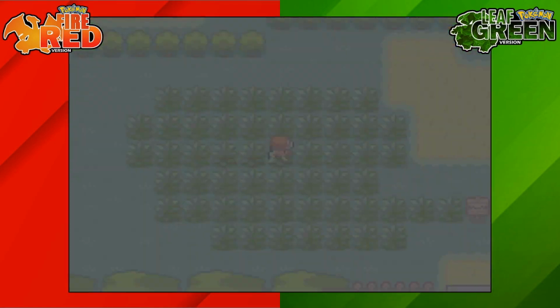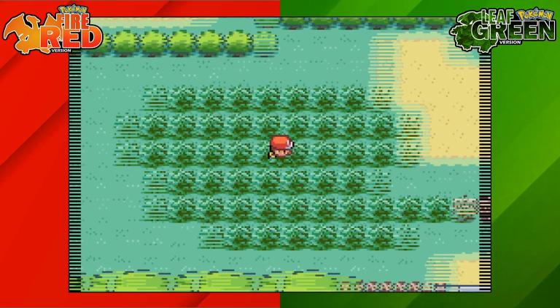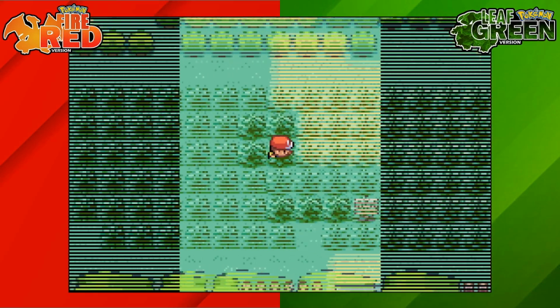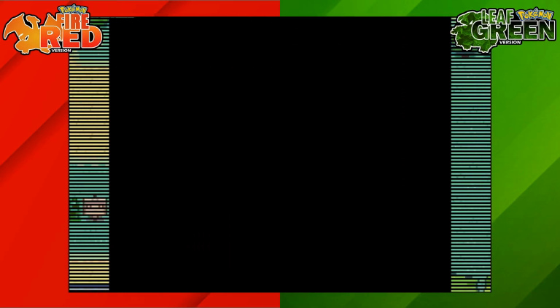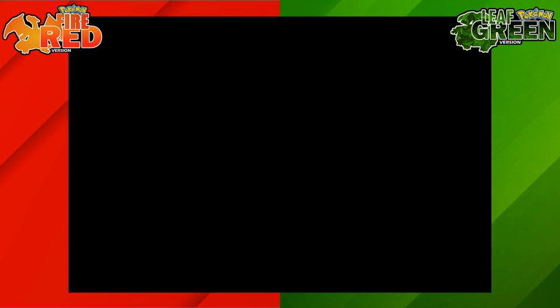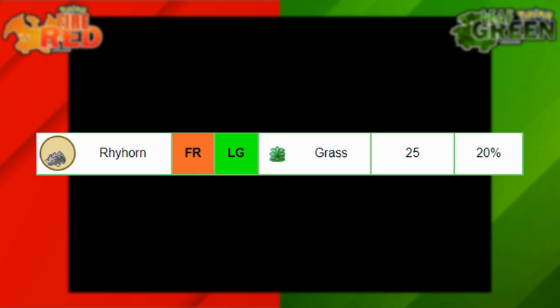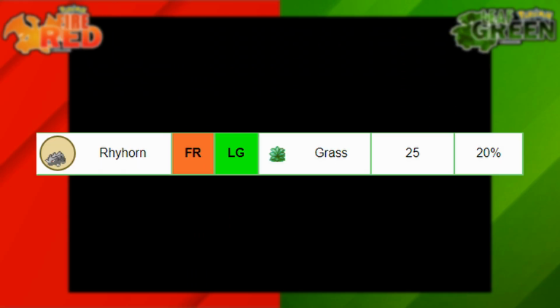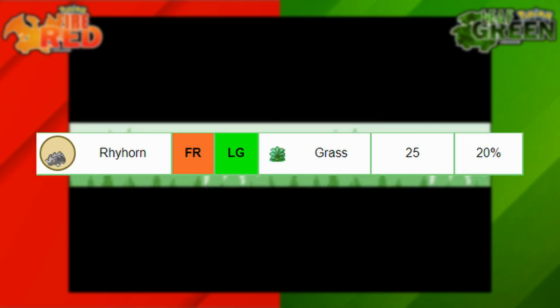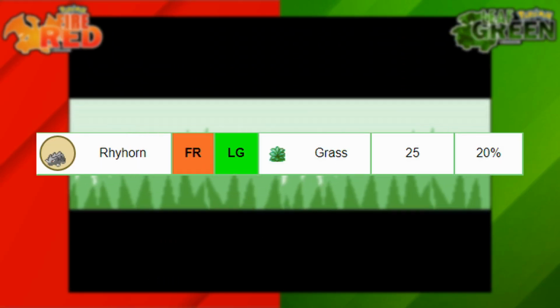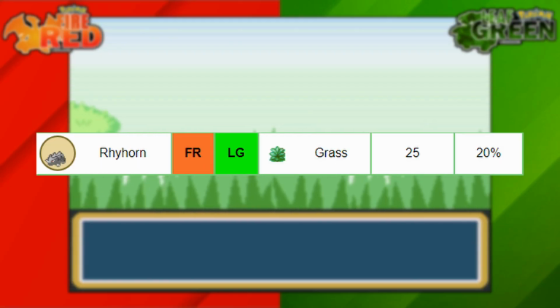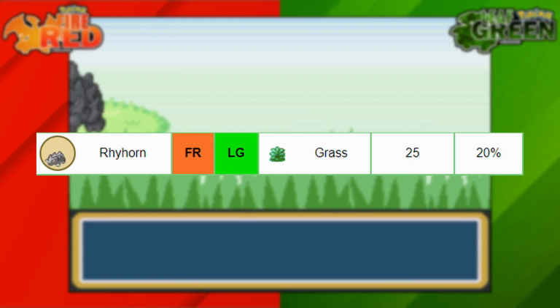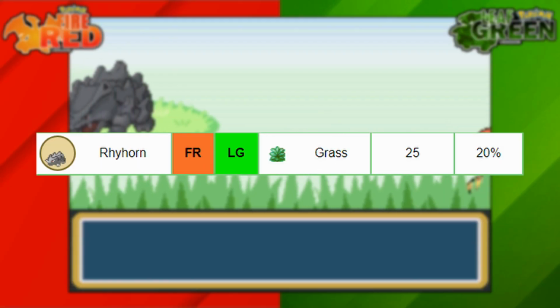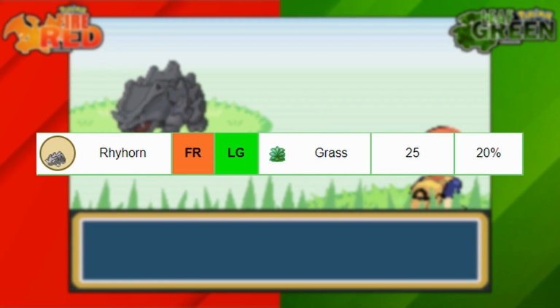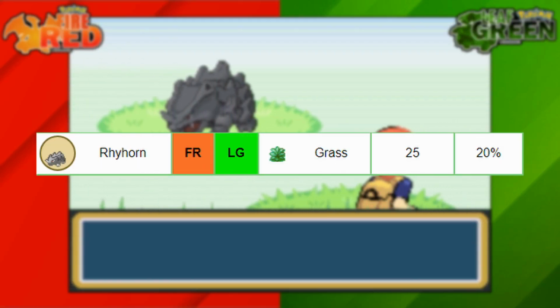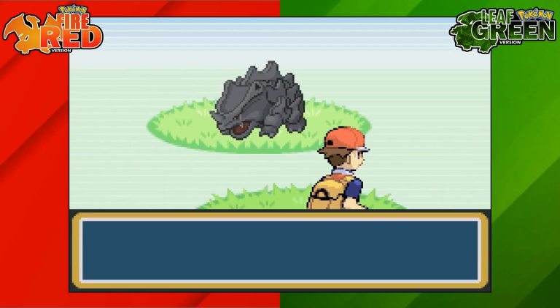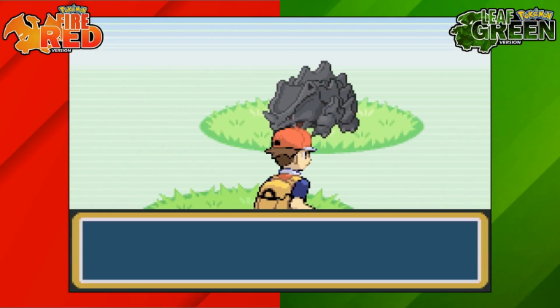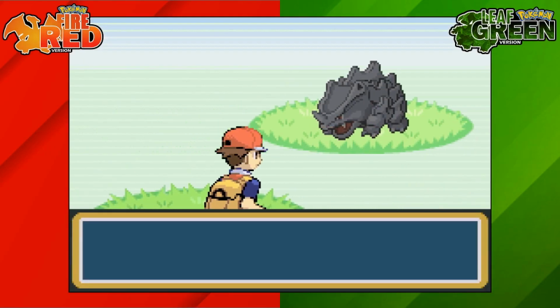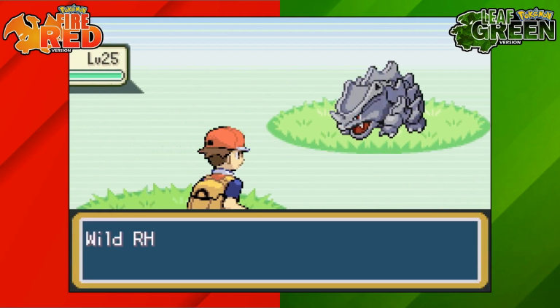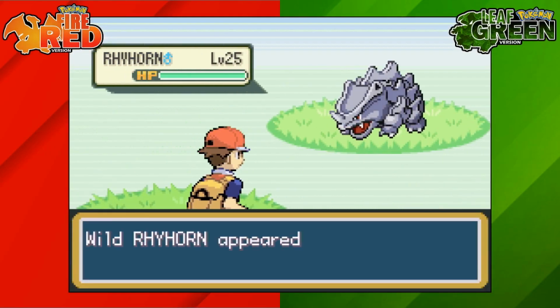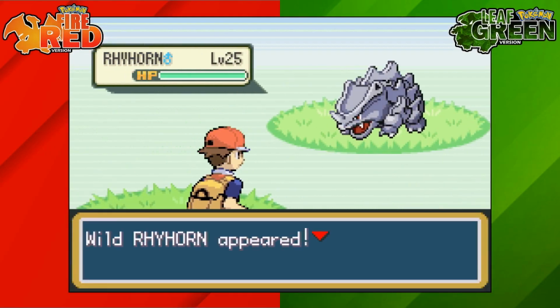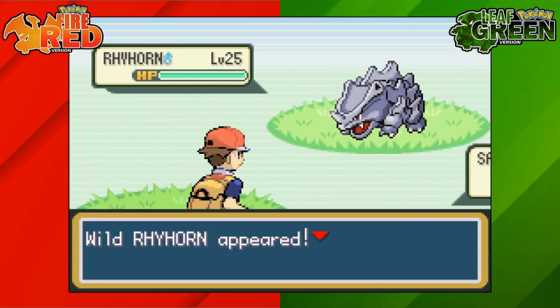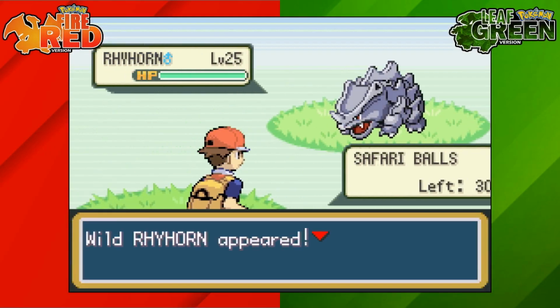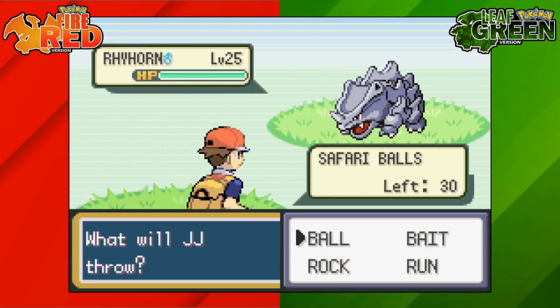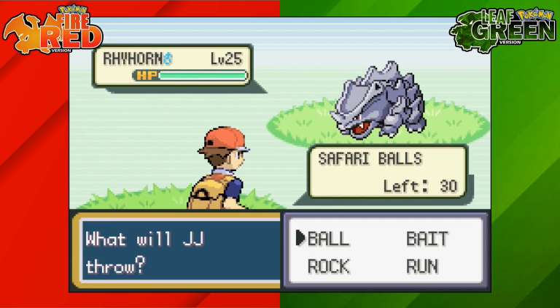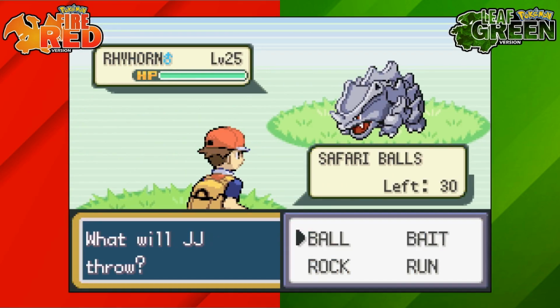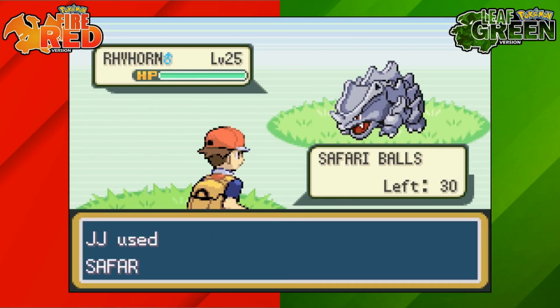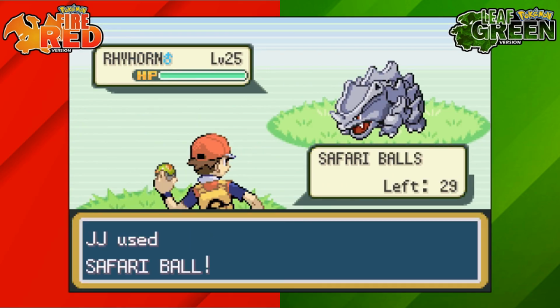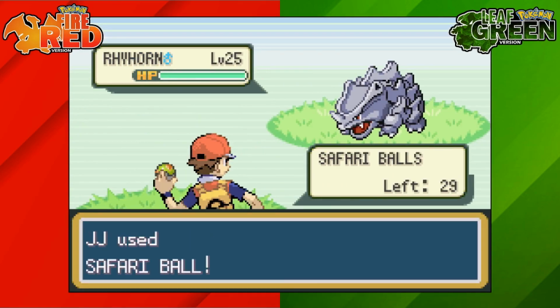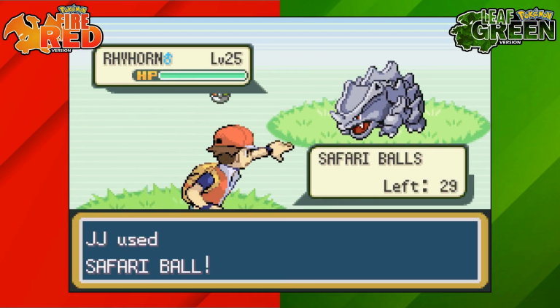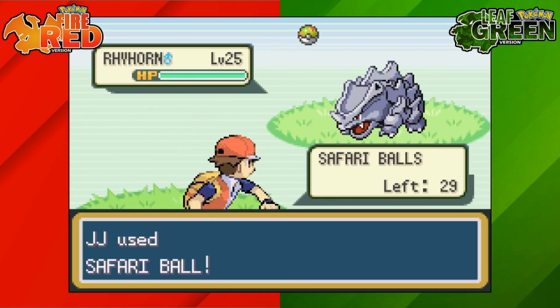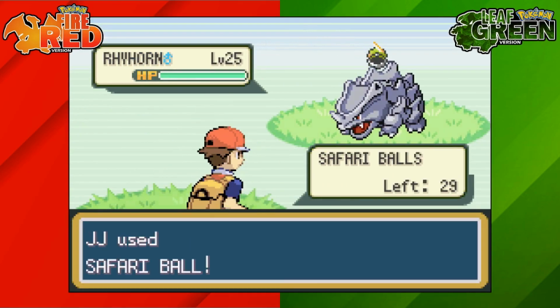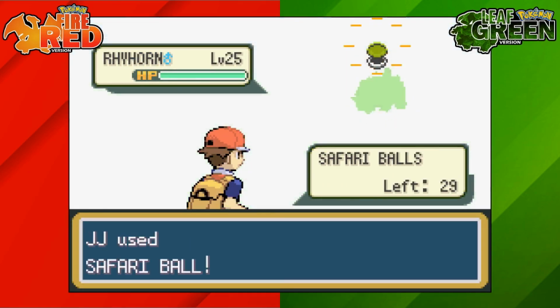Here you have a 20% chance of finding Rhyhorn. That's how to get yourself a Rhyhorn on Pokemon Fire Red and Leaf Green.